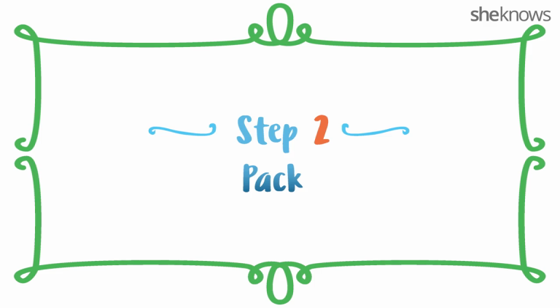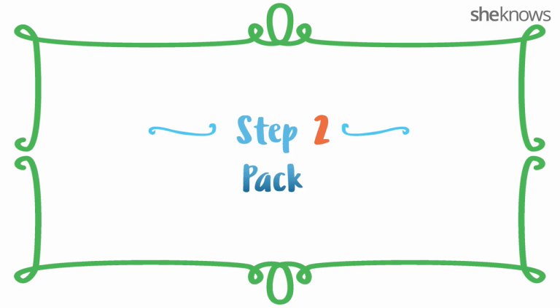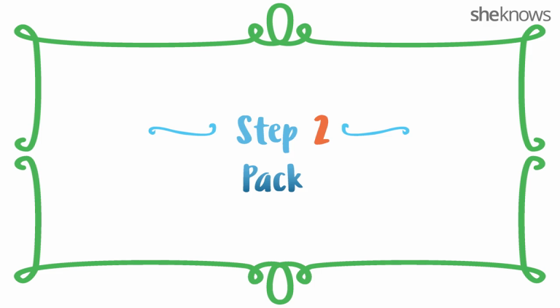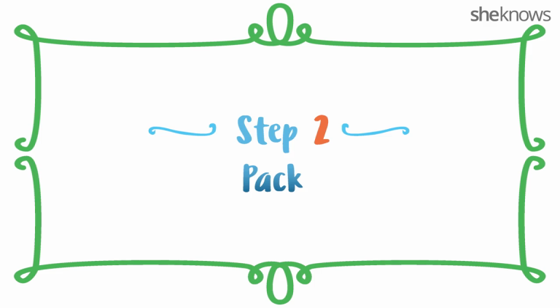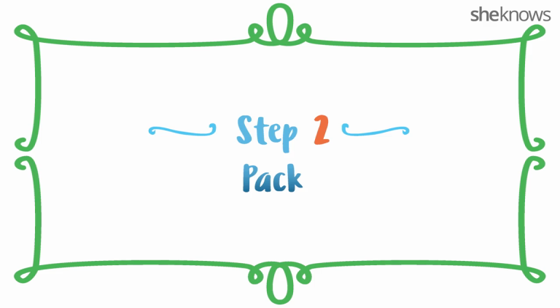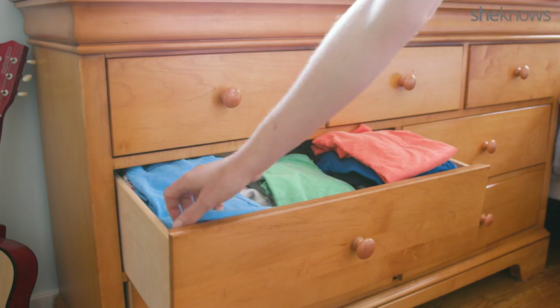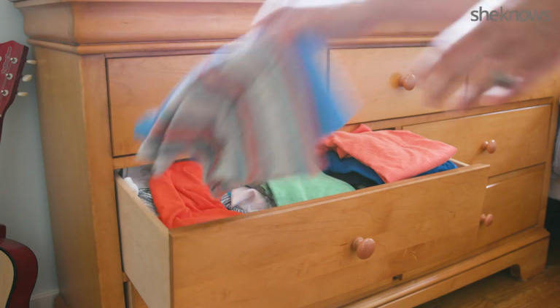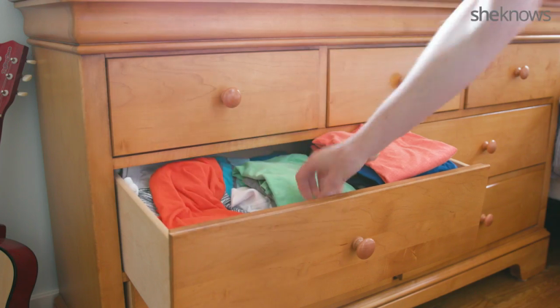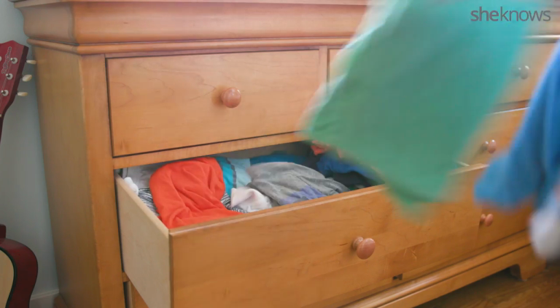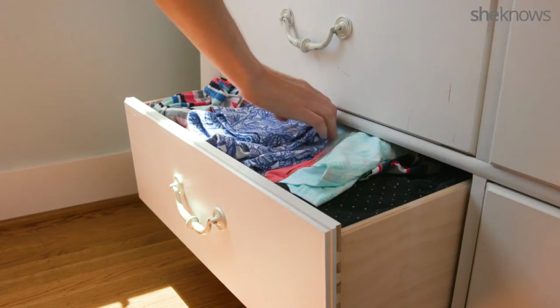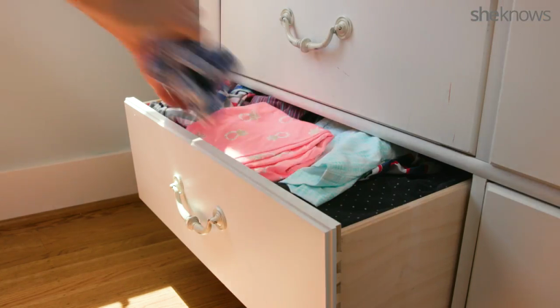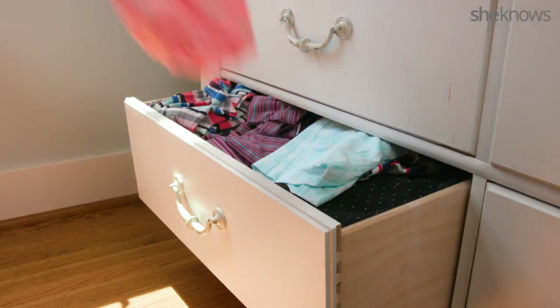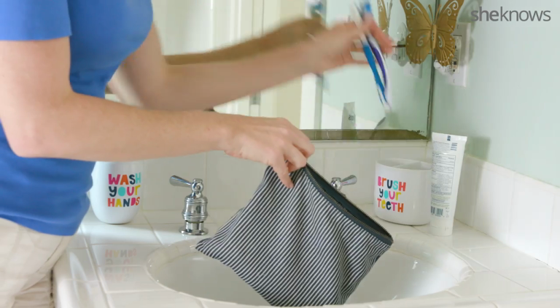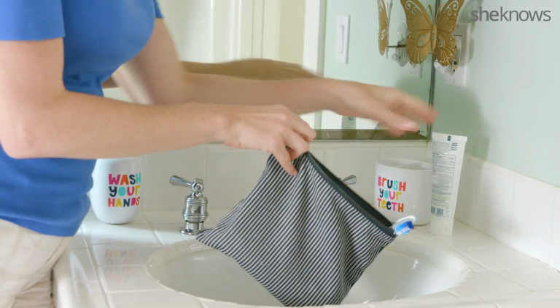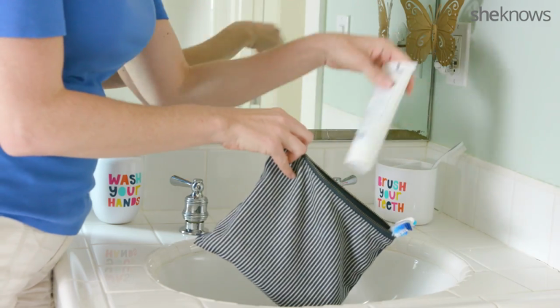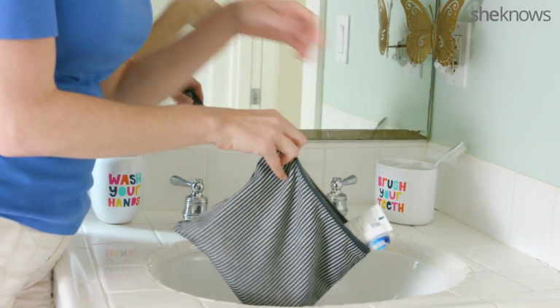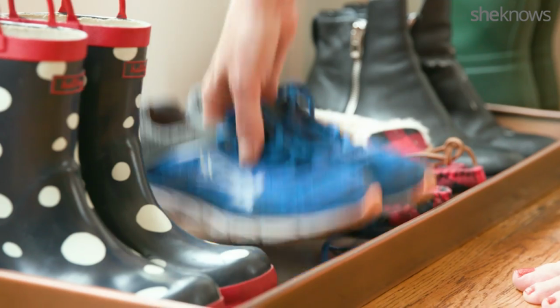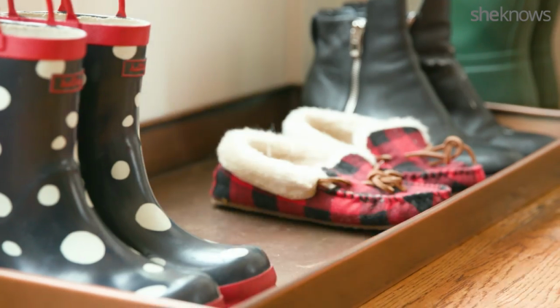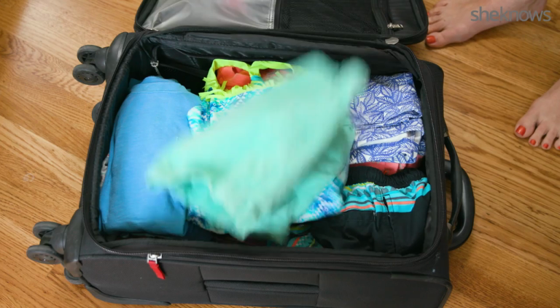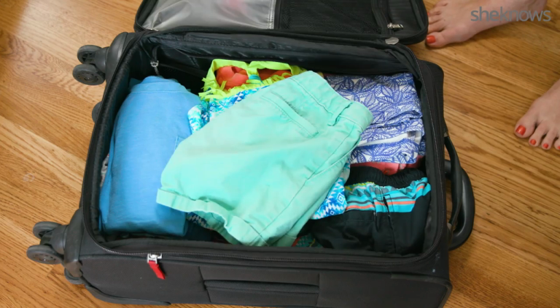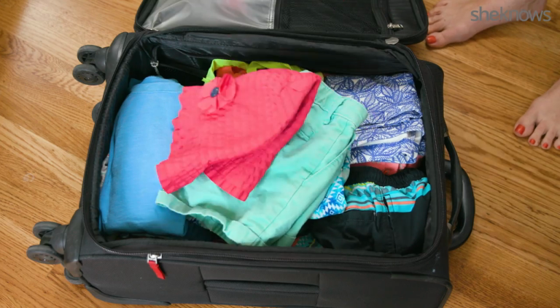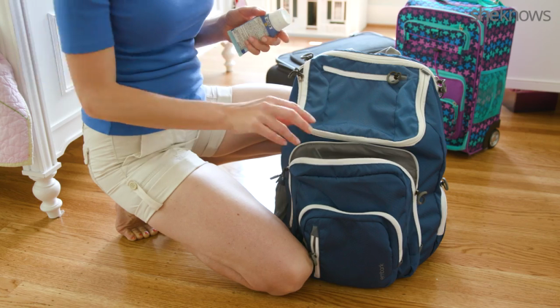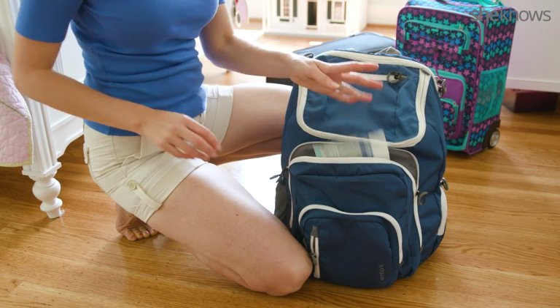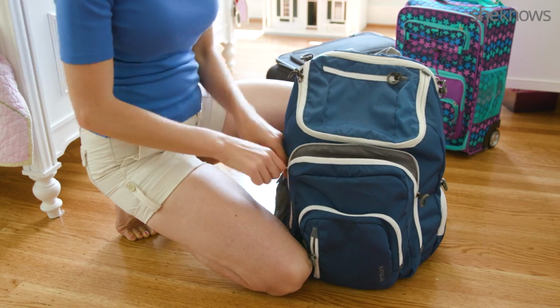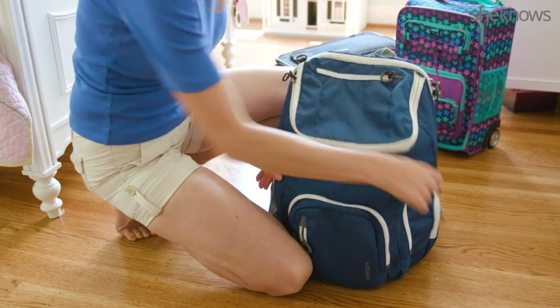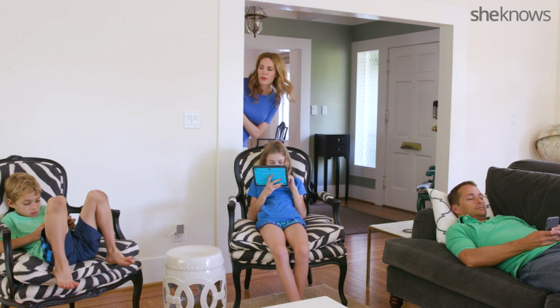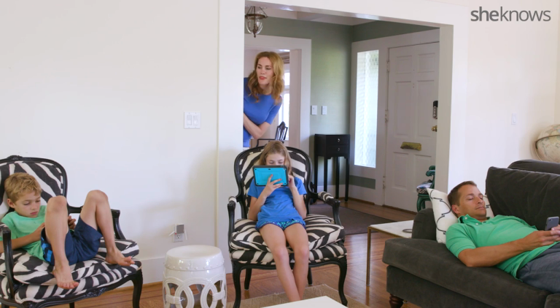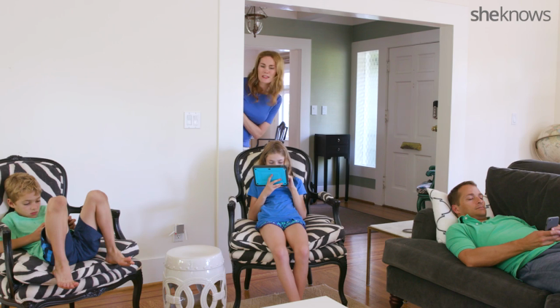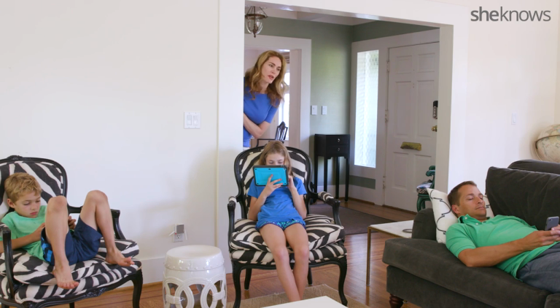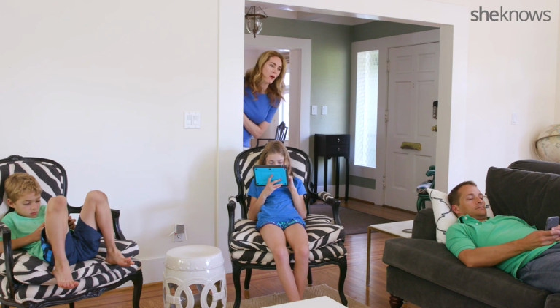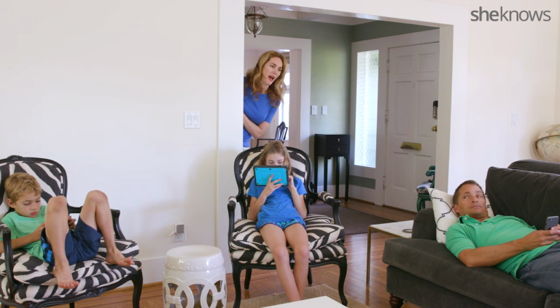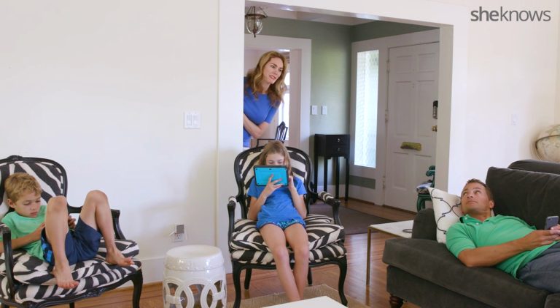Step 2: Pack everything for everyone. Thanks for your help, guys.